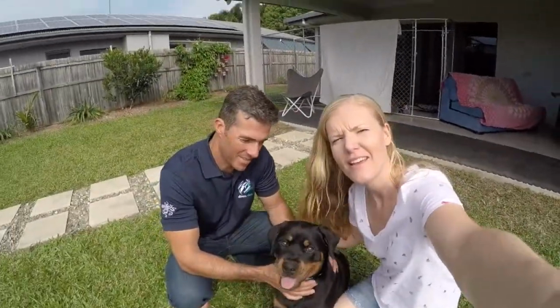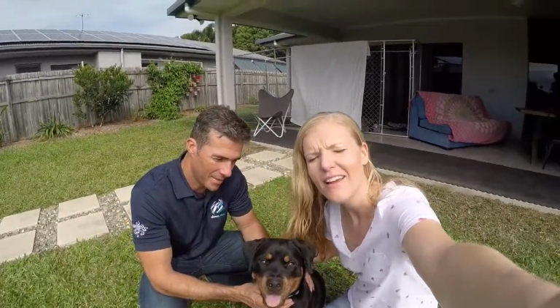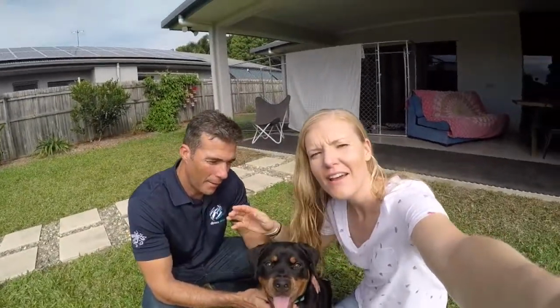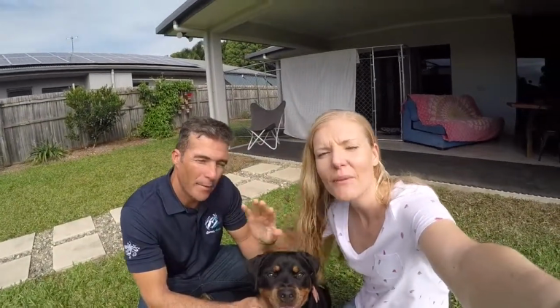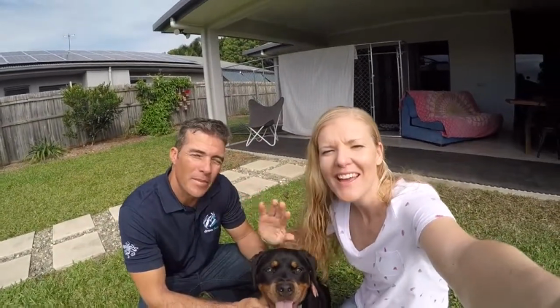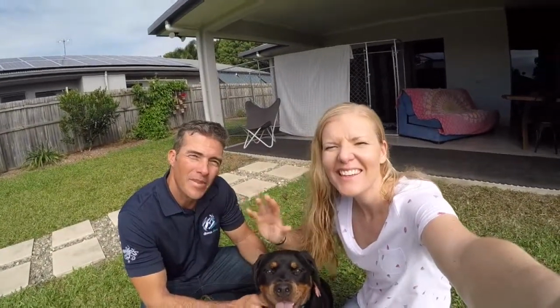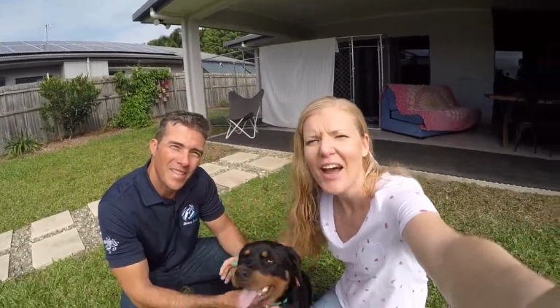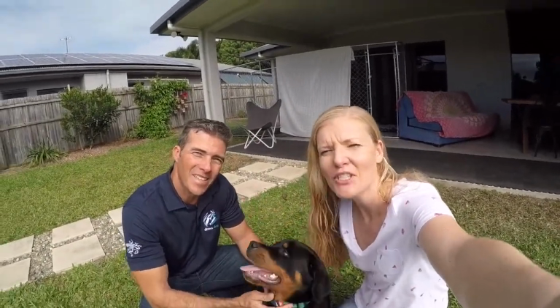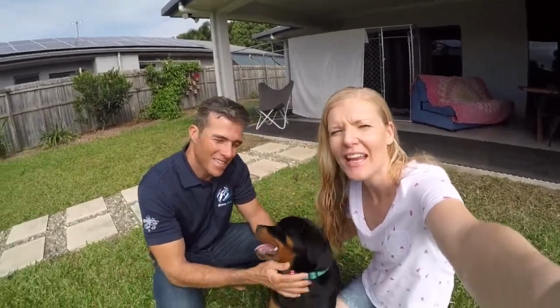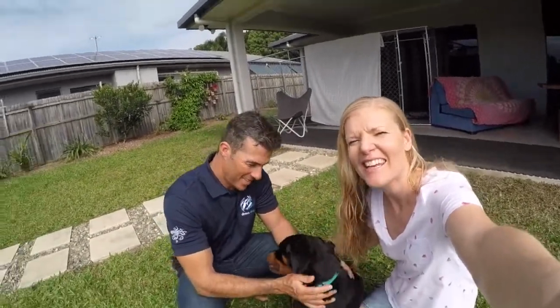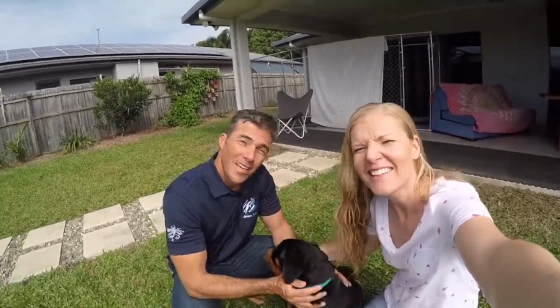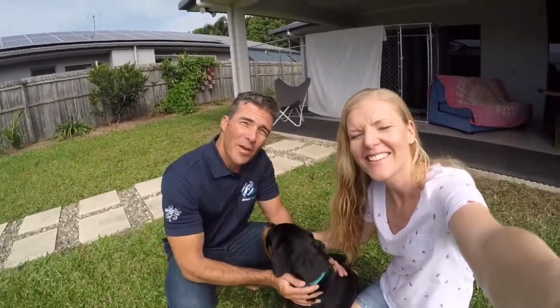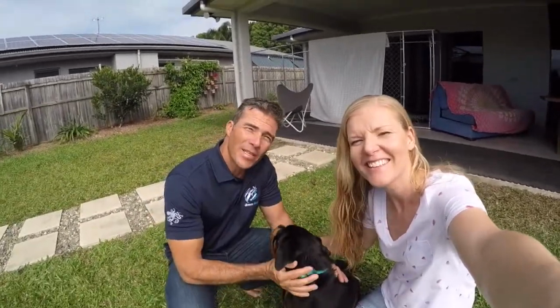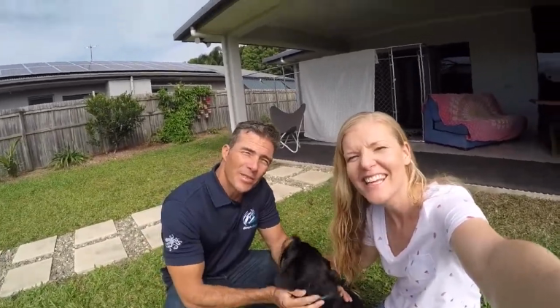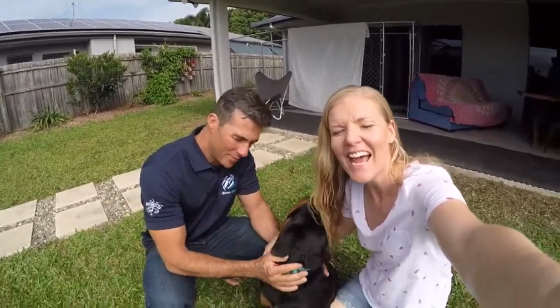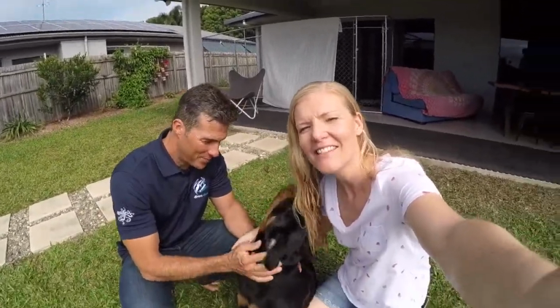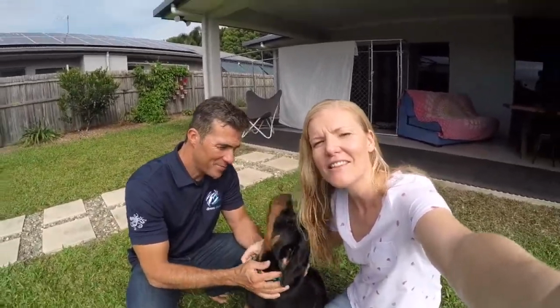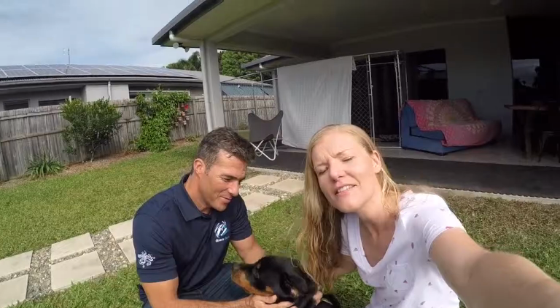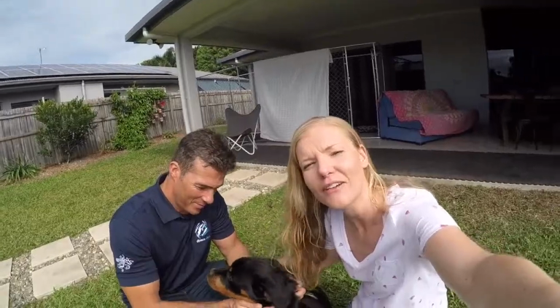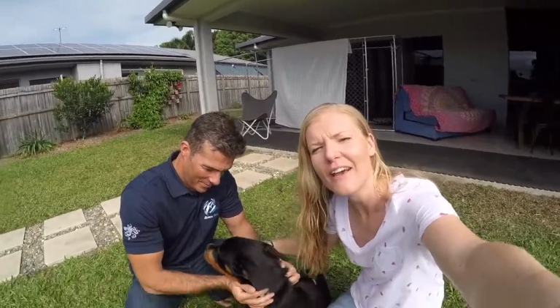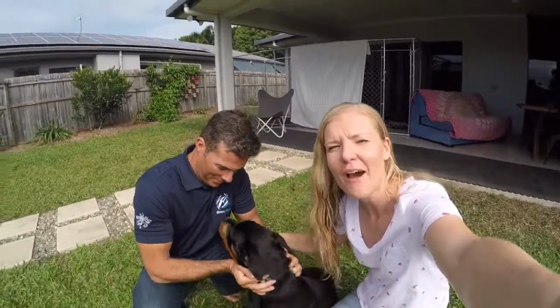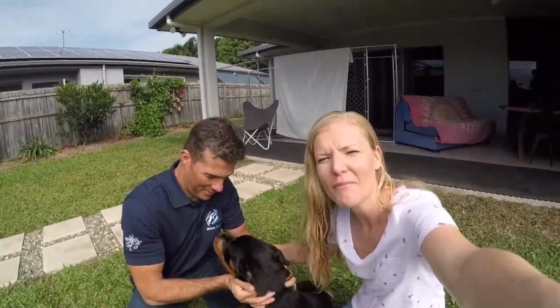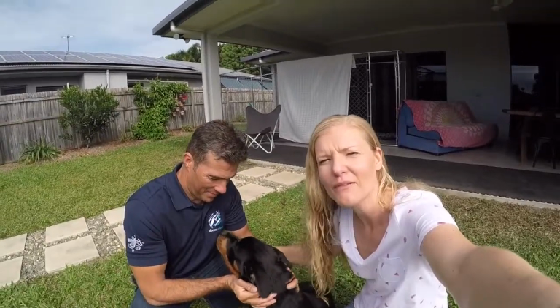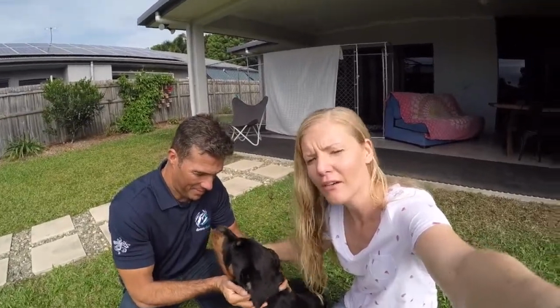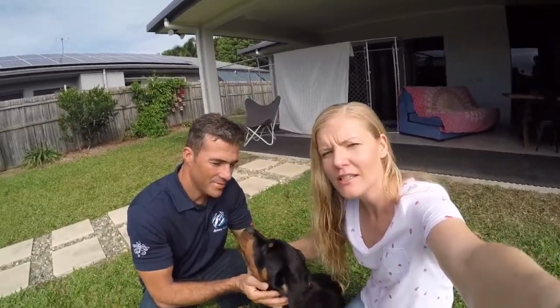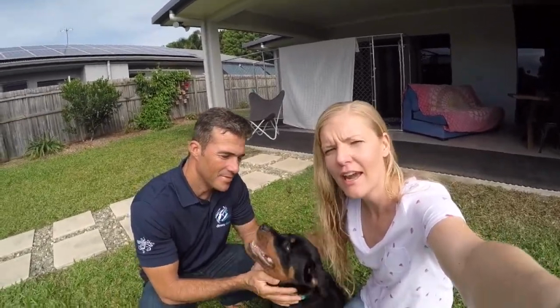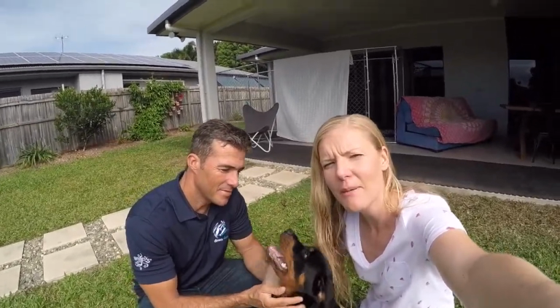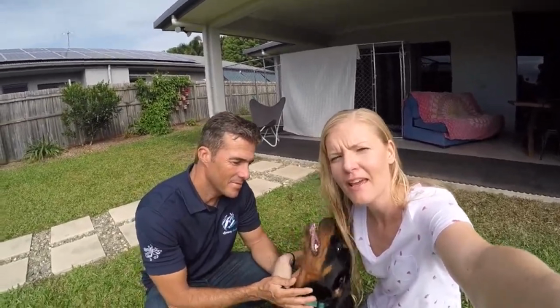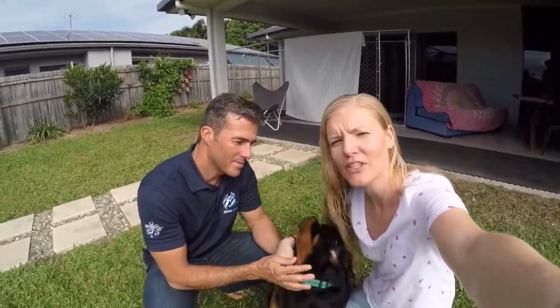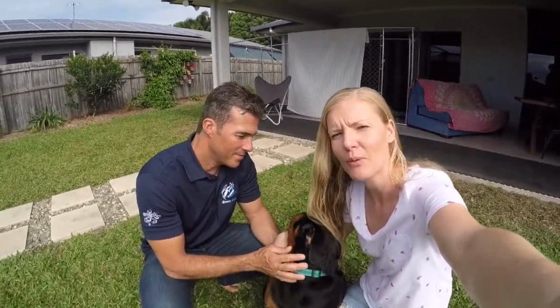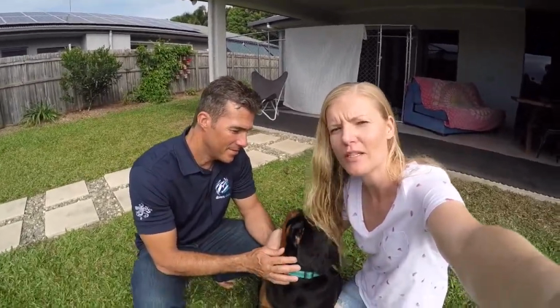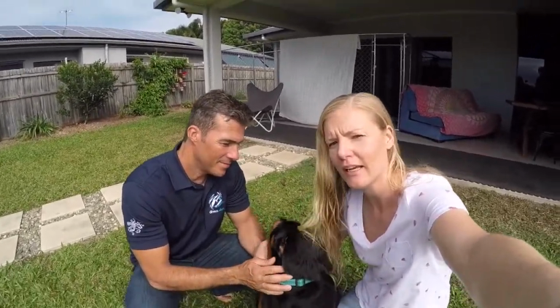Hi everyone, I'm Charlotte. I'm Beto. And this is our story of how we moved across the Caribbean to Port Douglas.